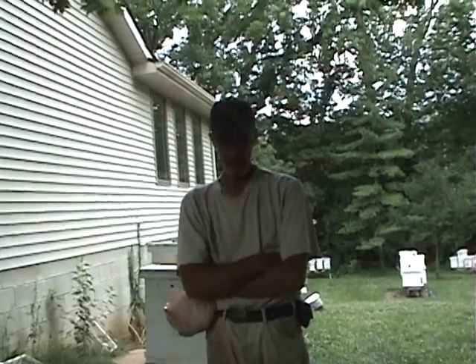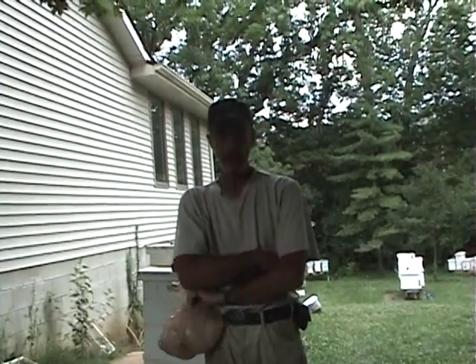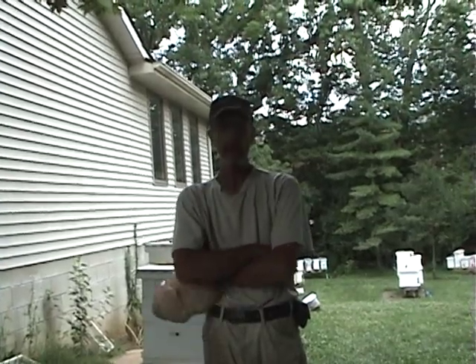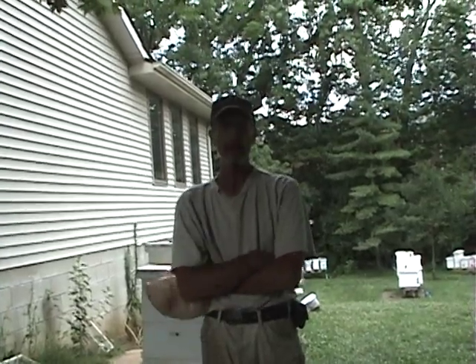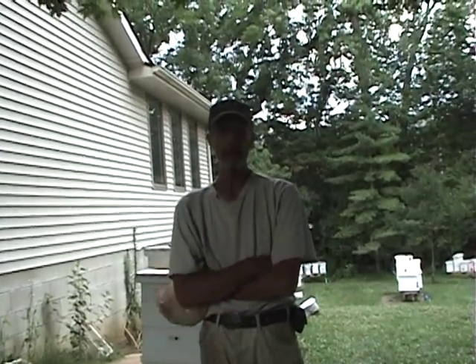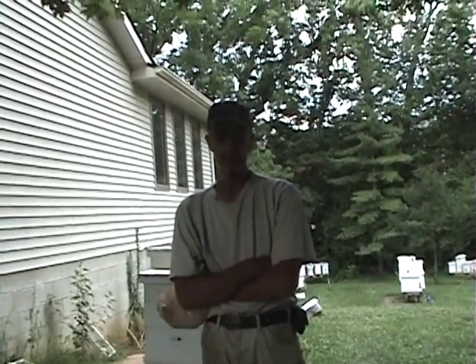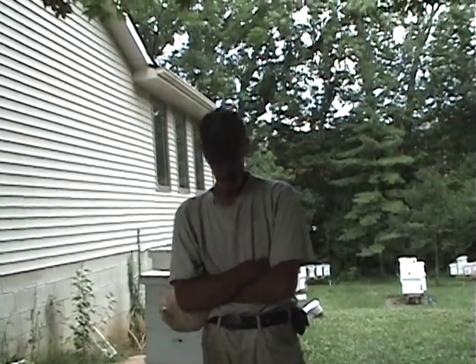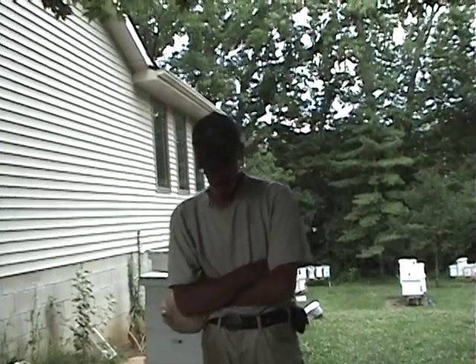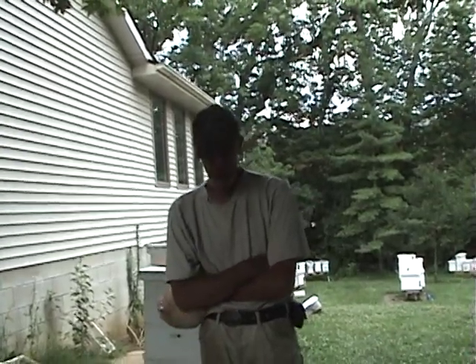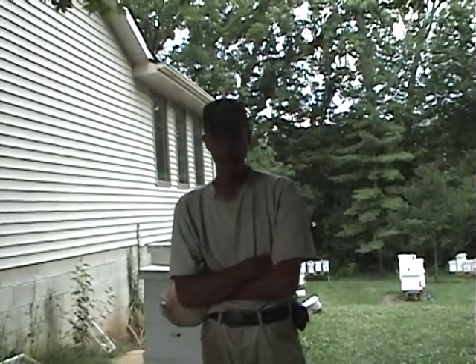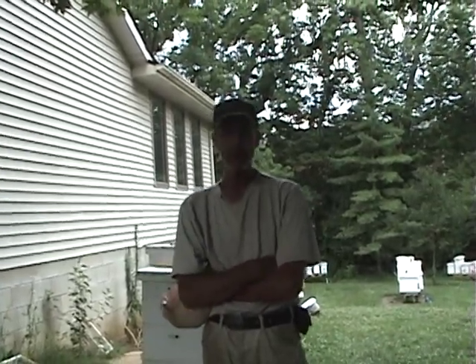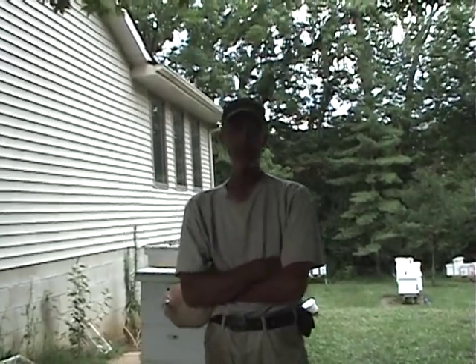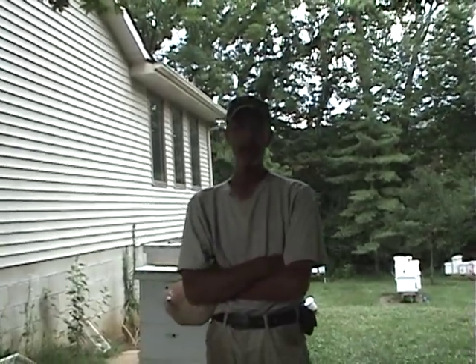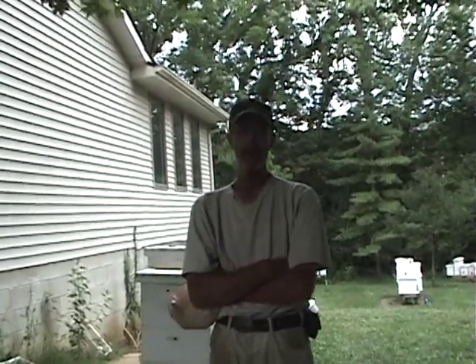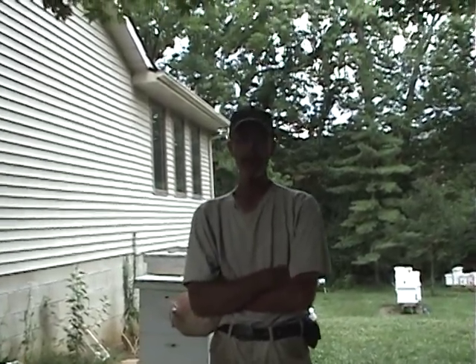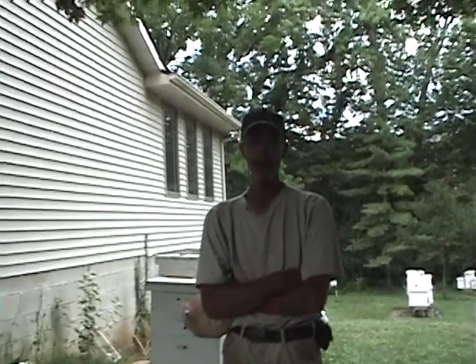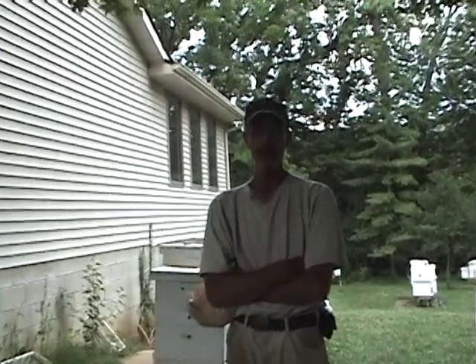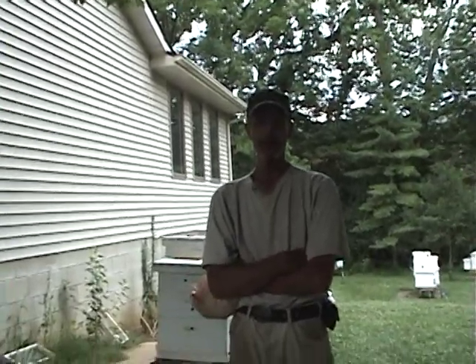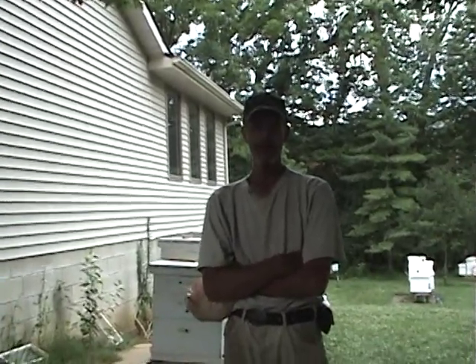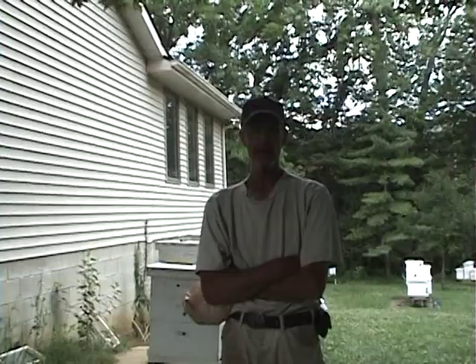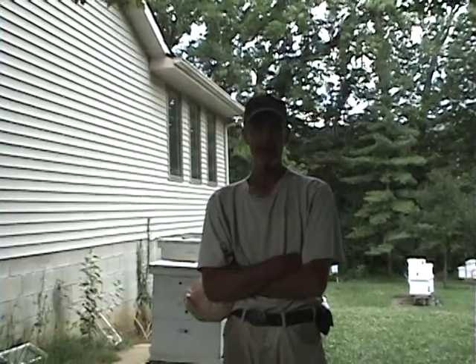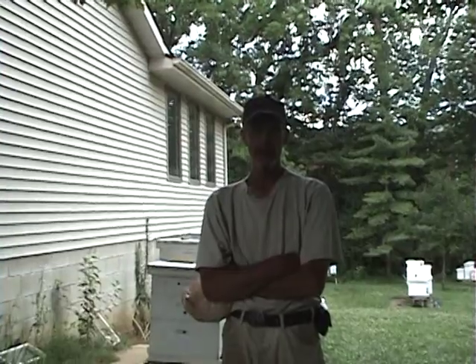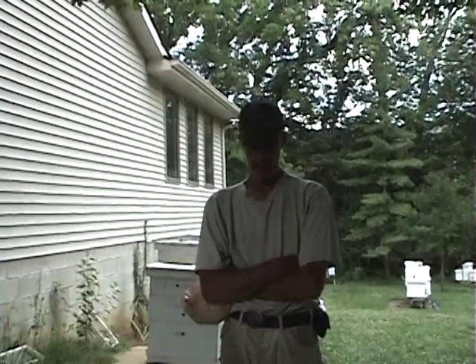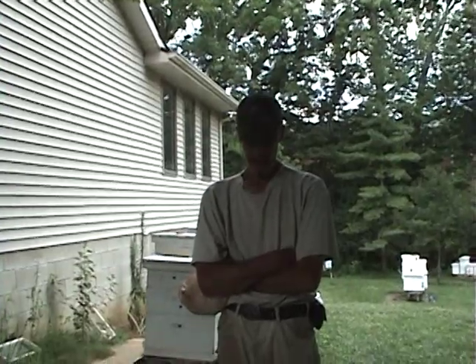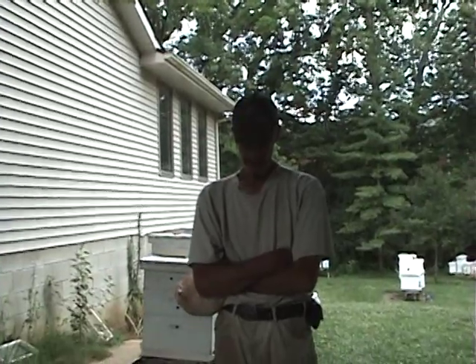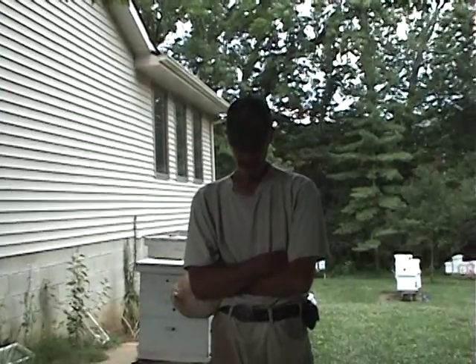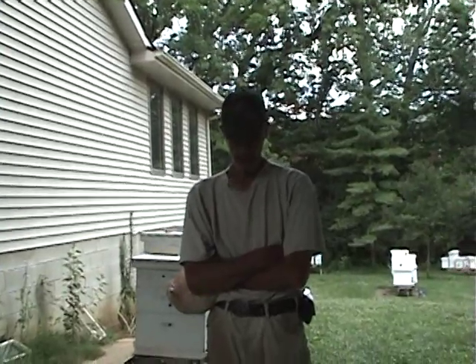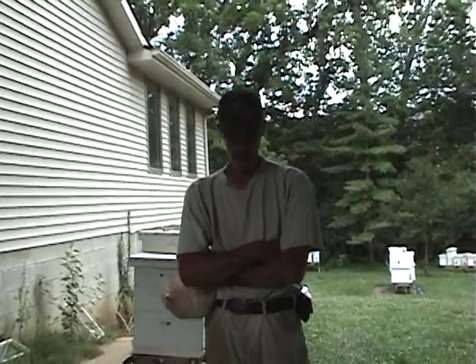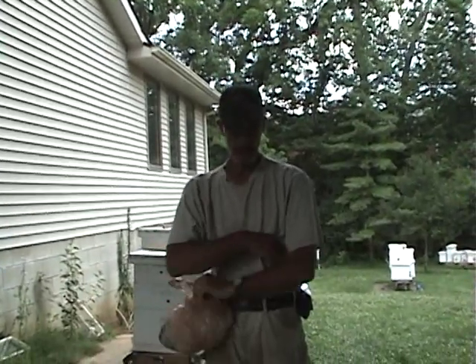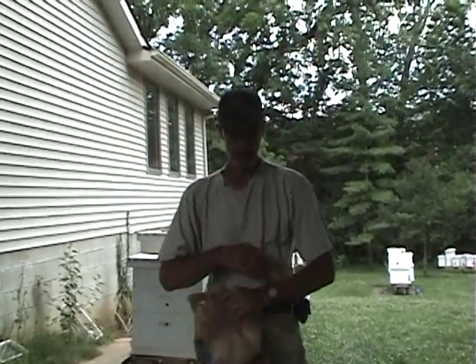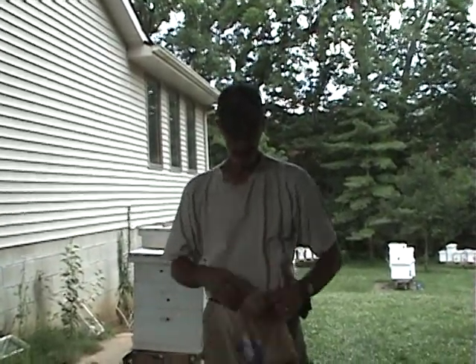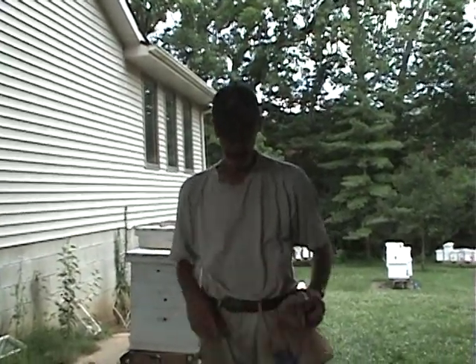Hi, this is Skinny Bee Man with Little Bits Honey Bees. I'm going to give you a little tip today.